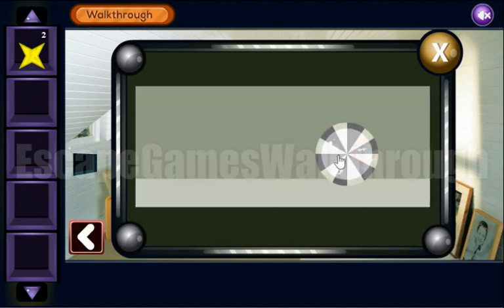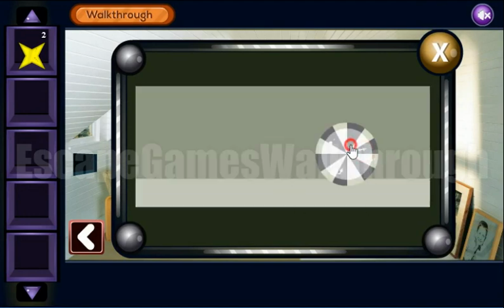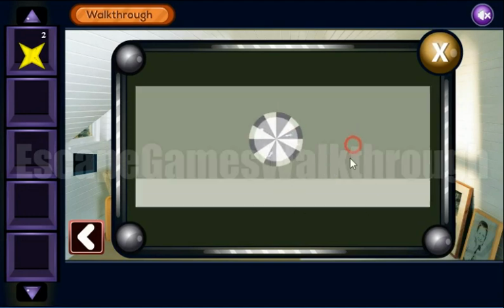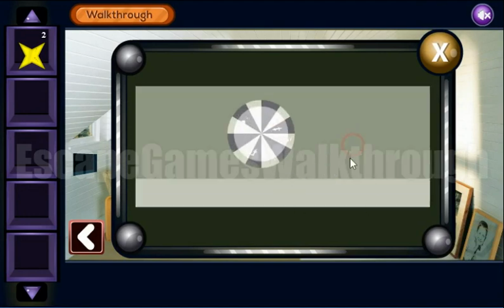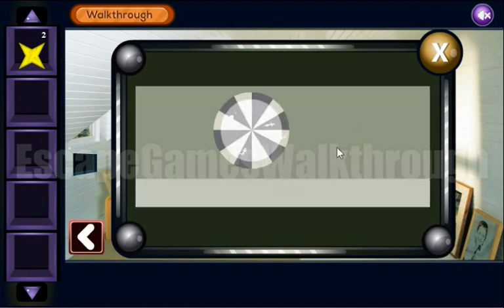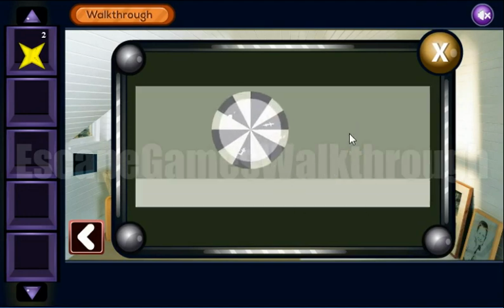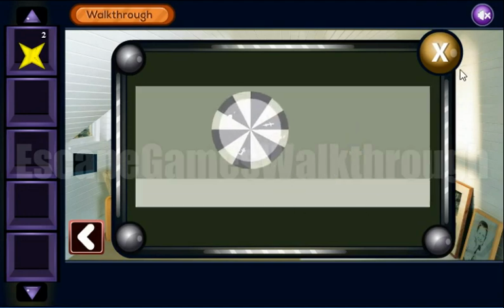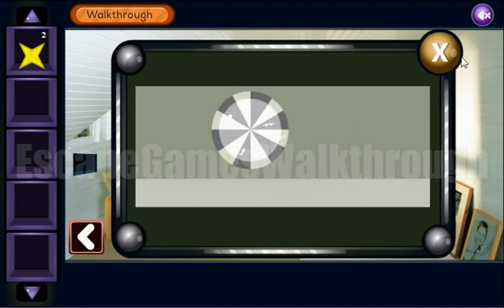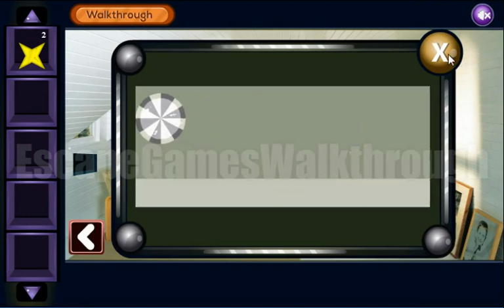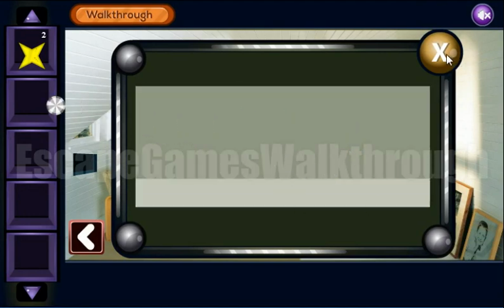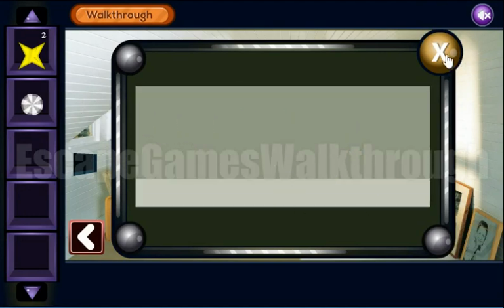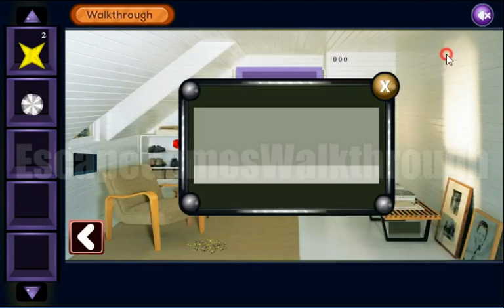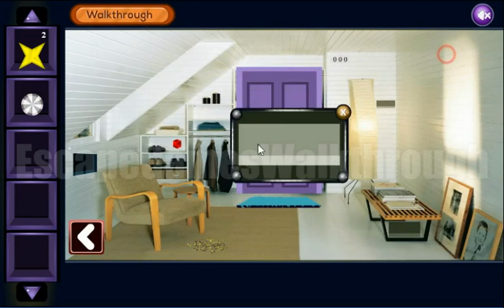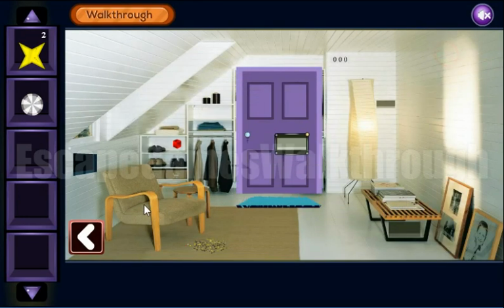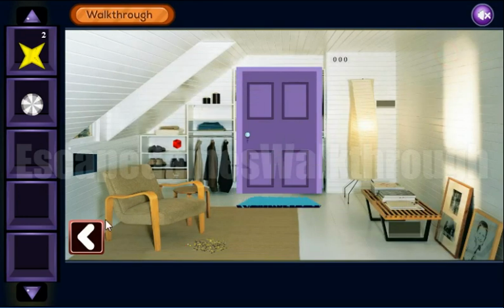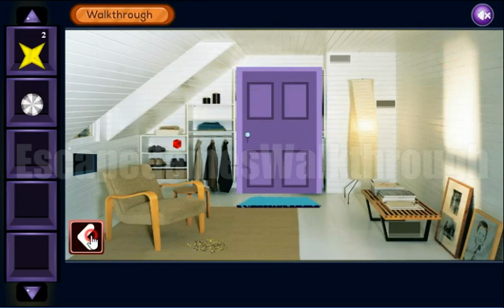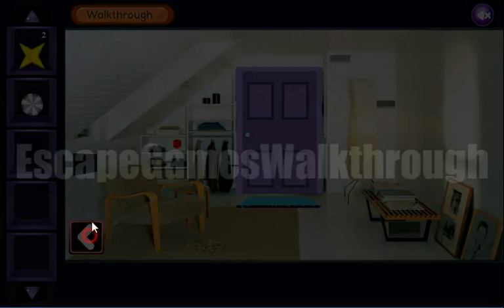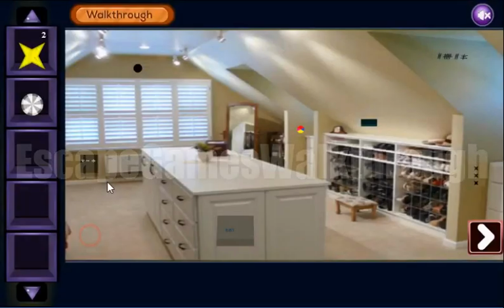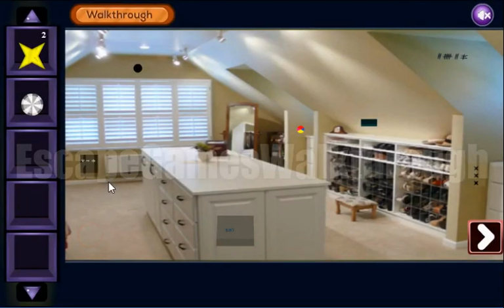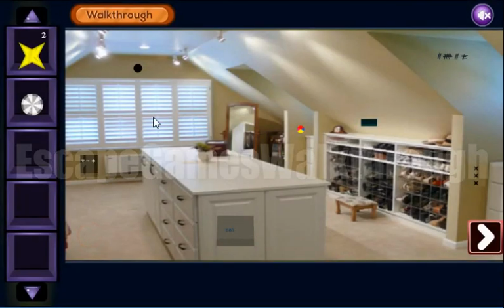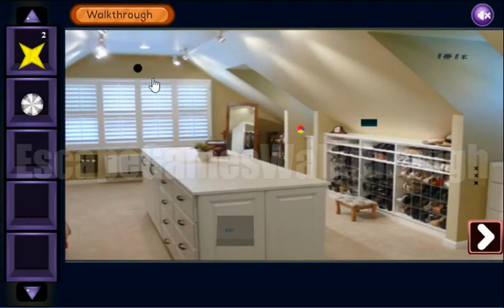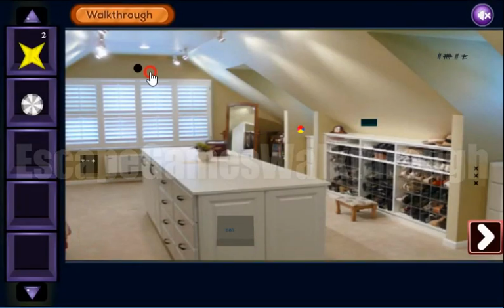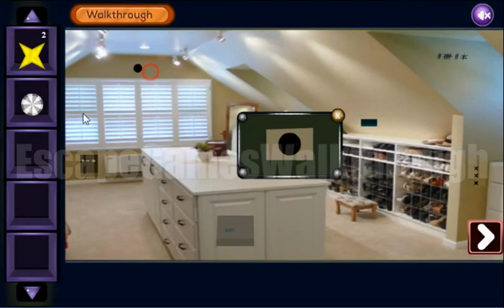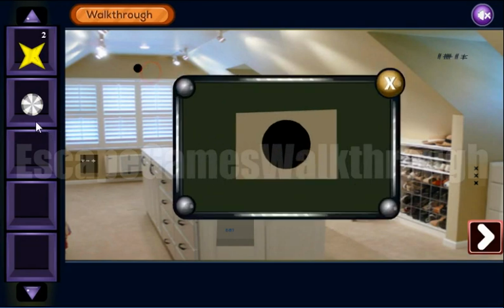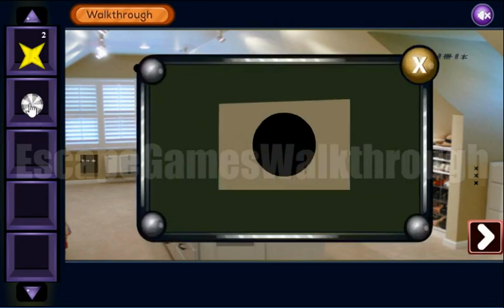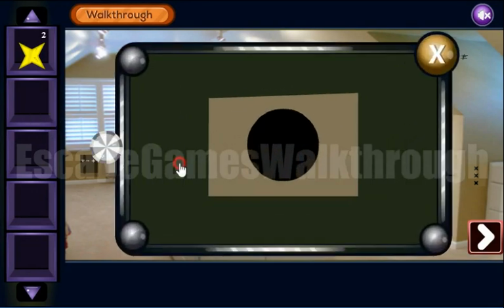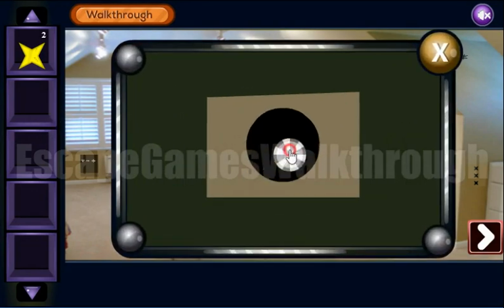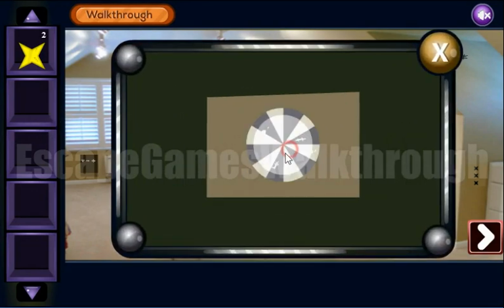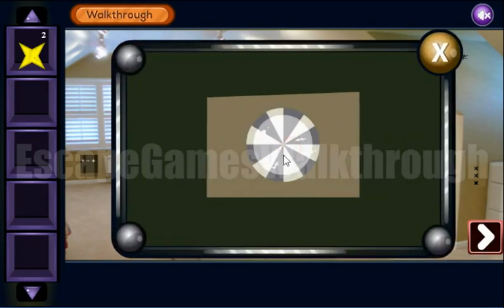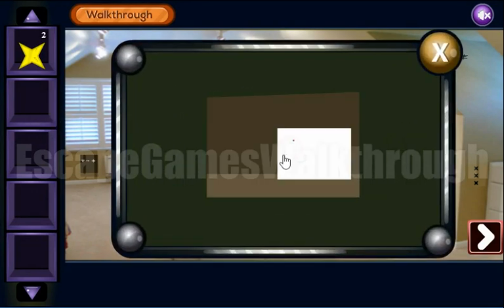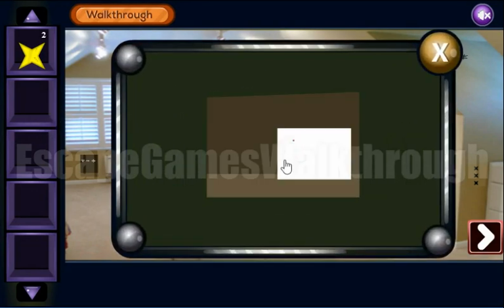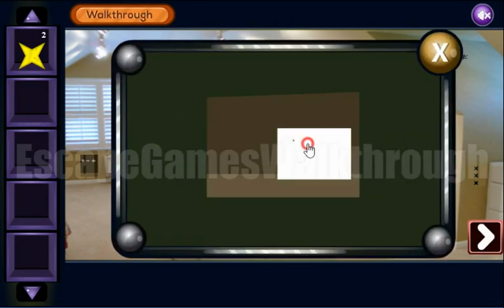So here's a circle, and we can put this circle here to that place.